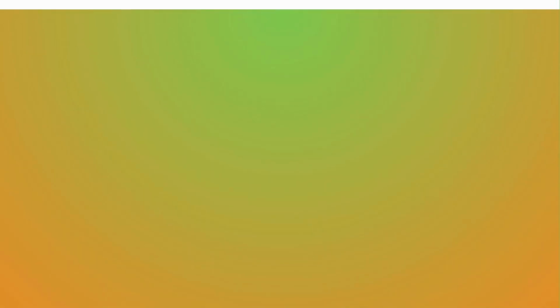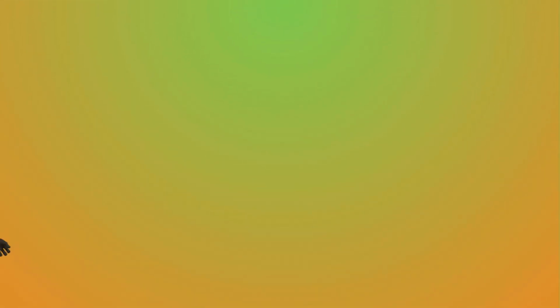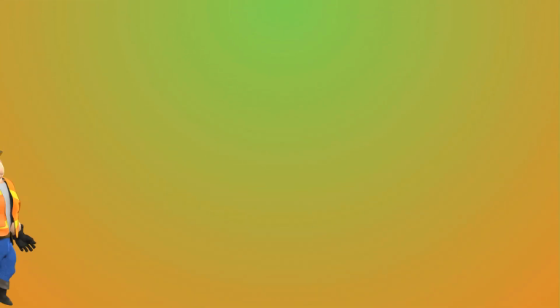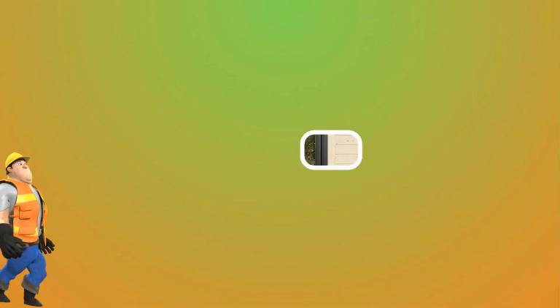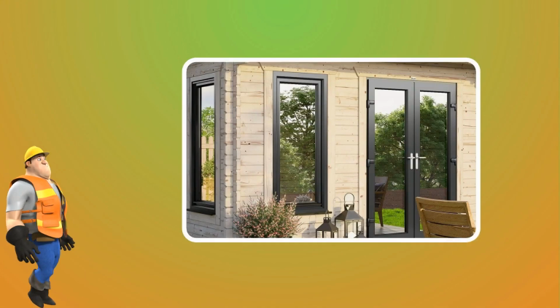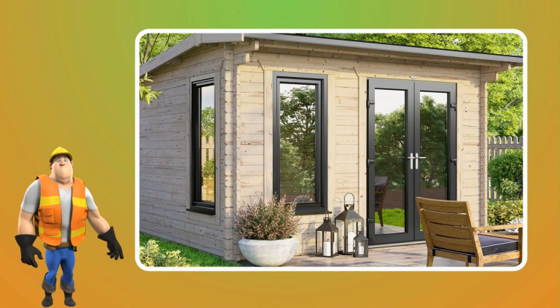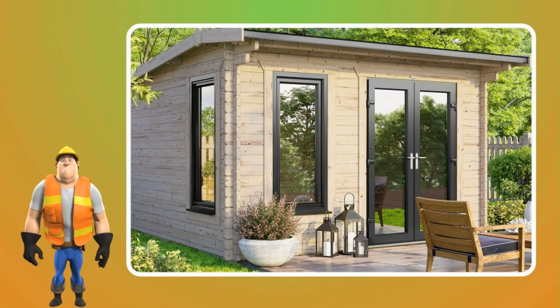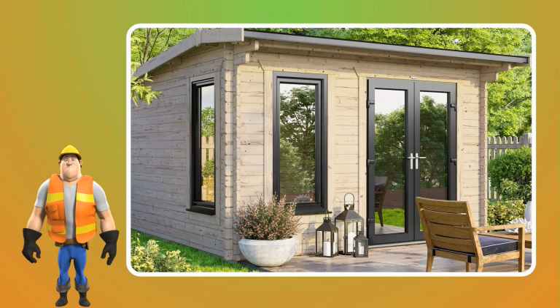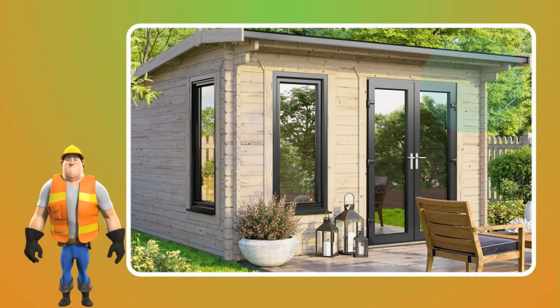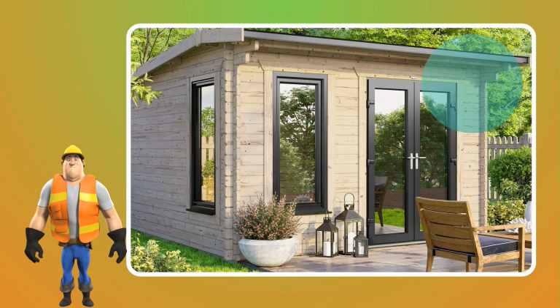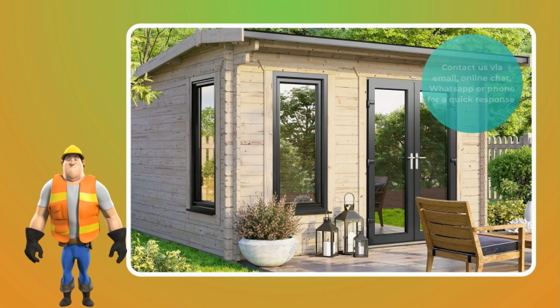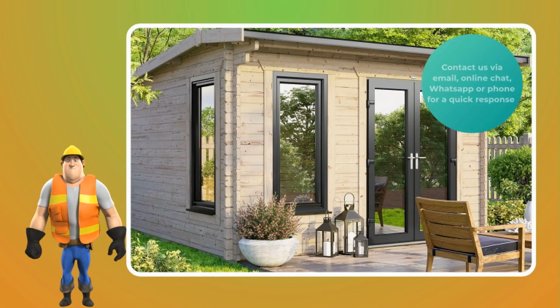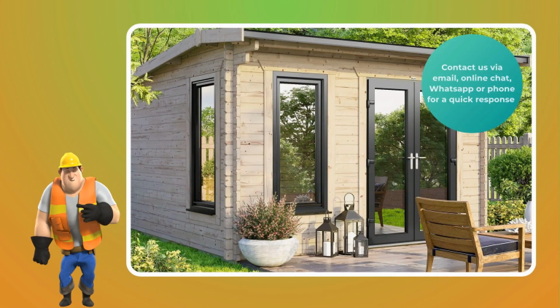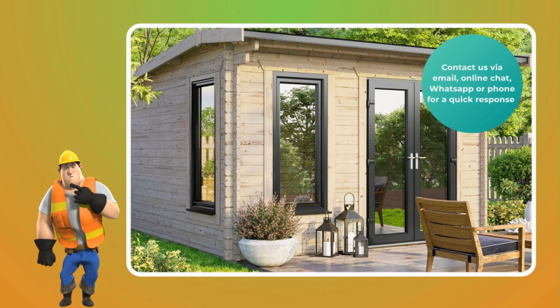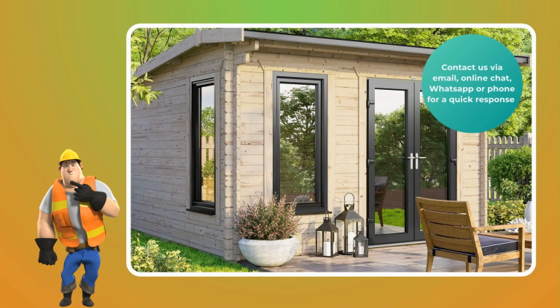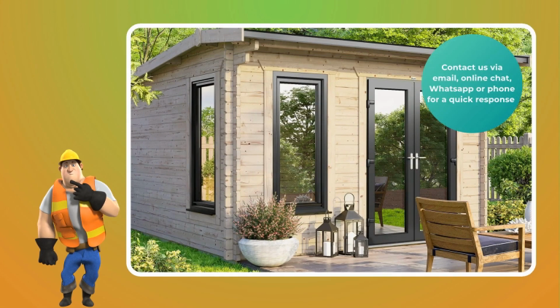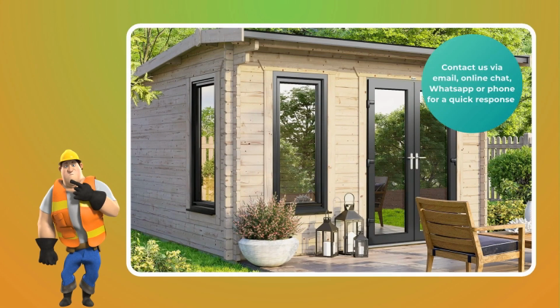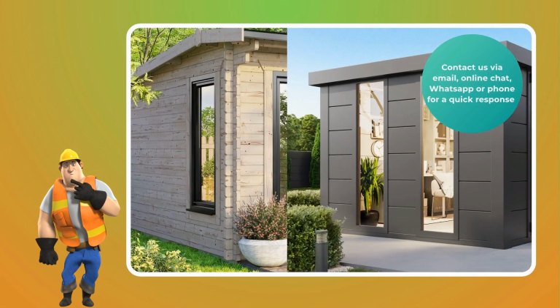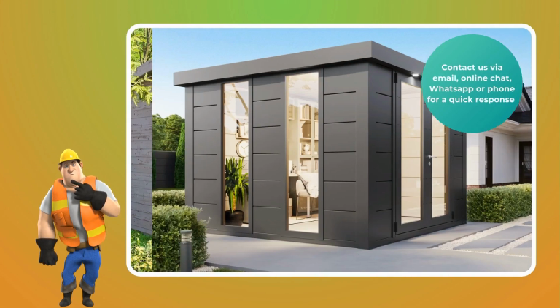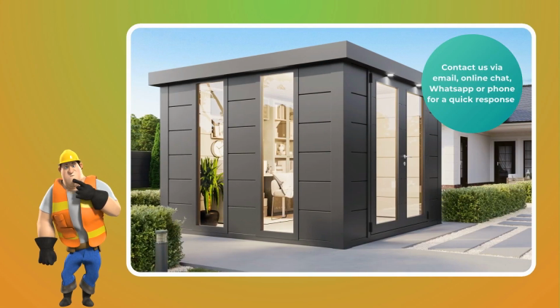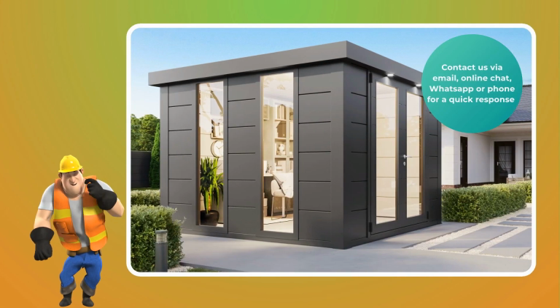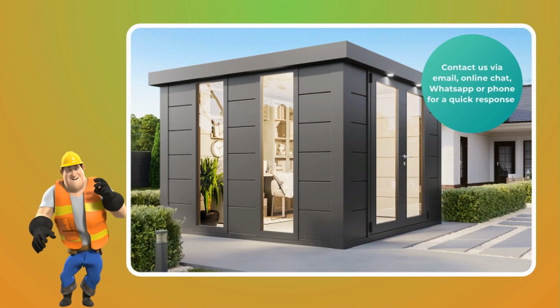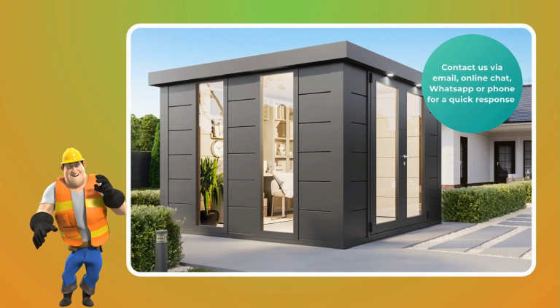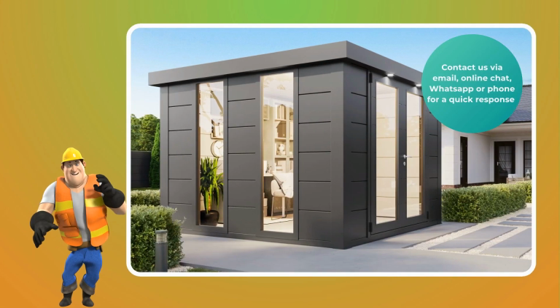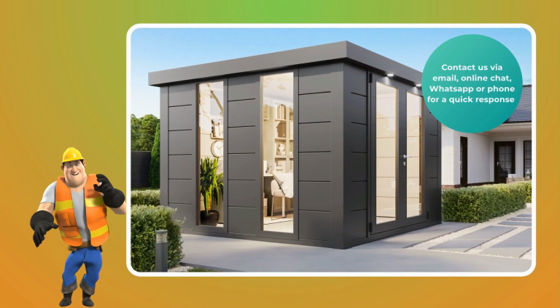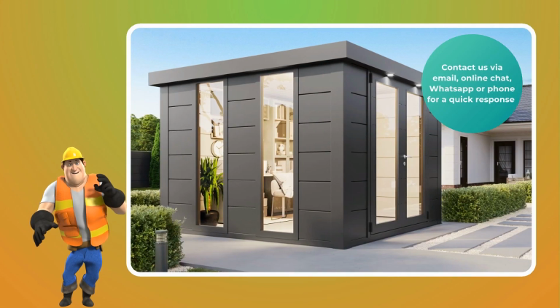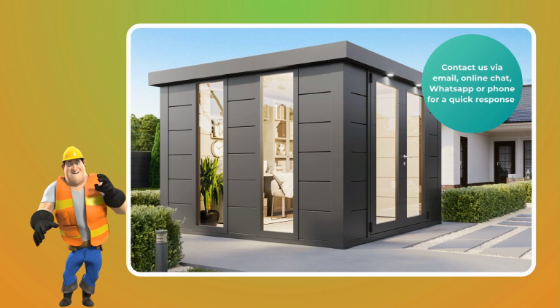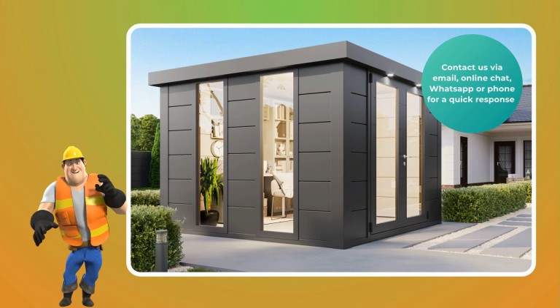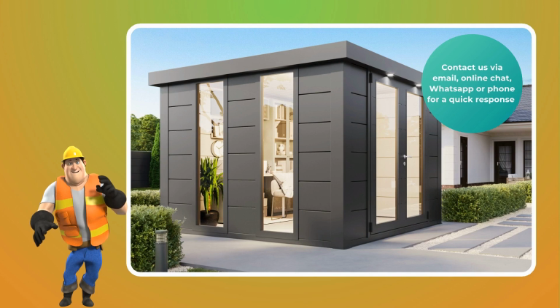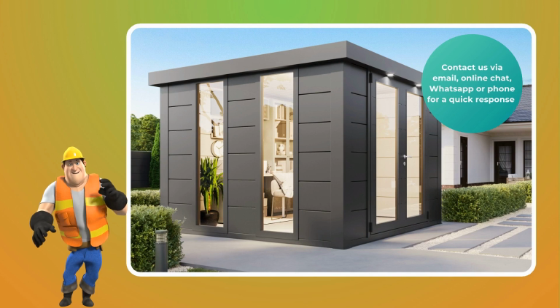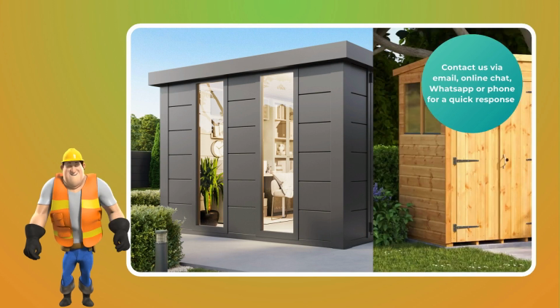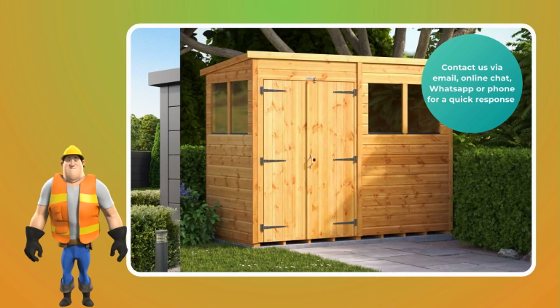At Shedsy, we offer free home delivery on all core products, and most of our wooden sheds are delivered within a week.